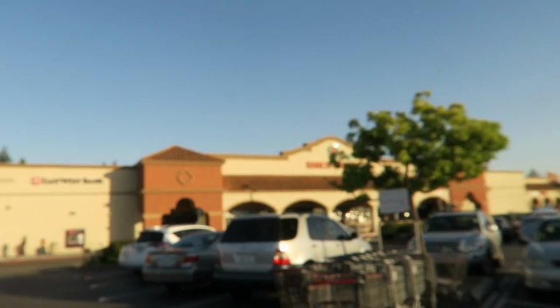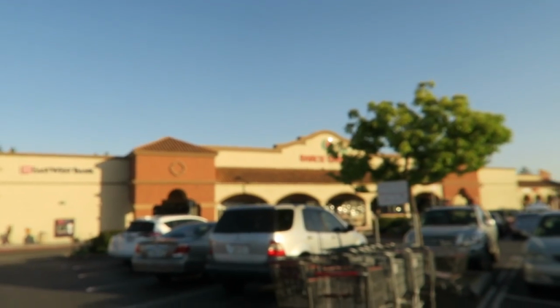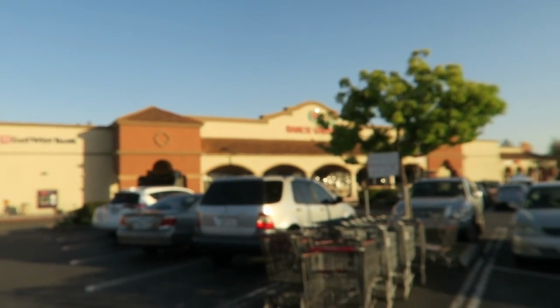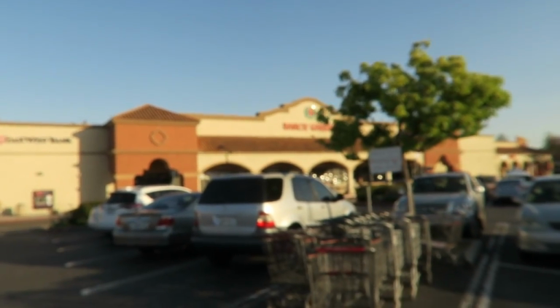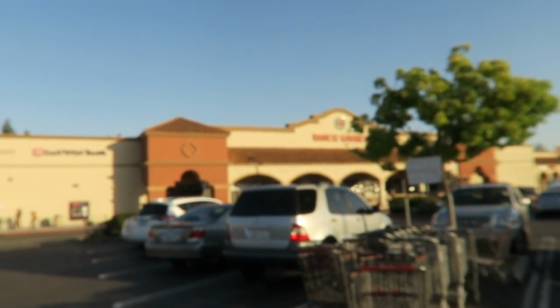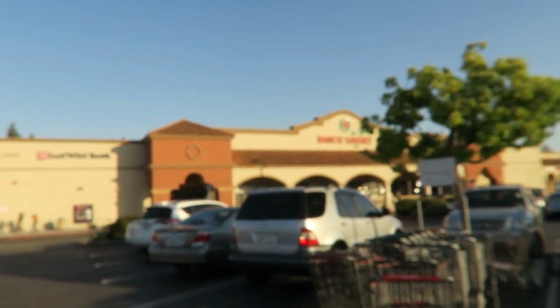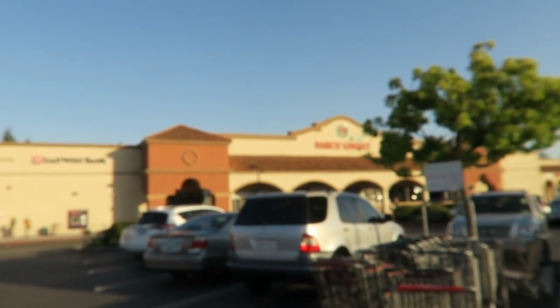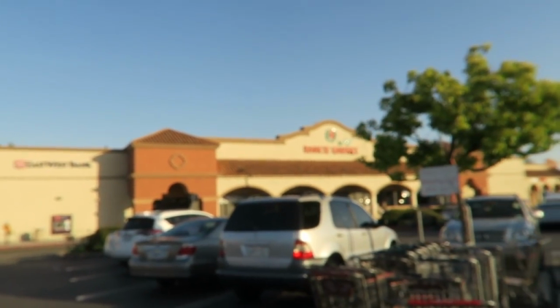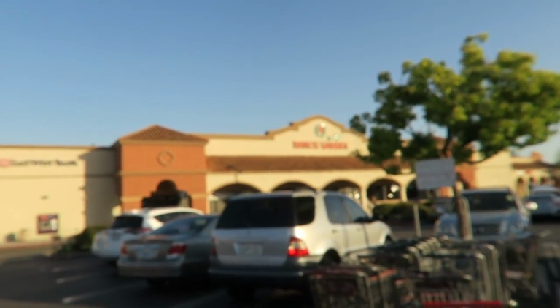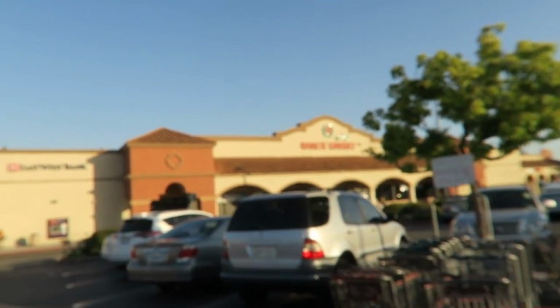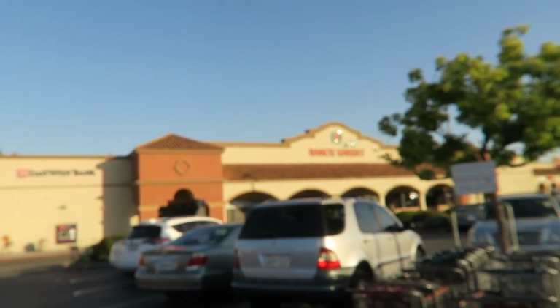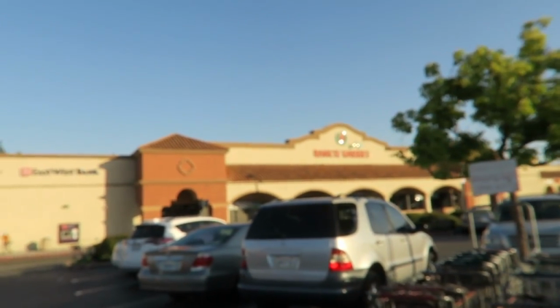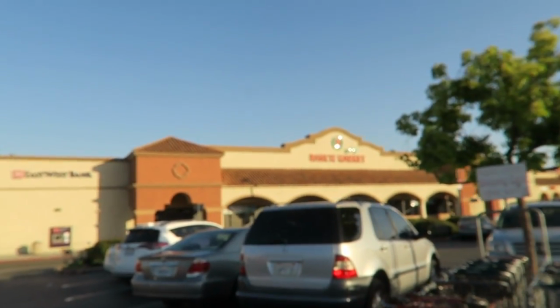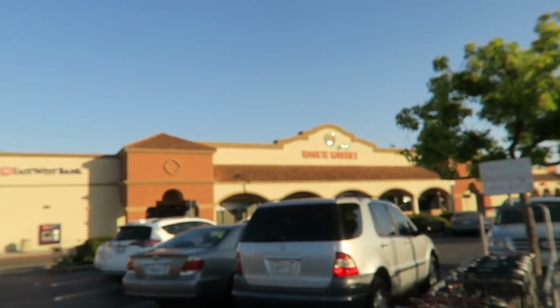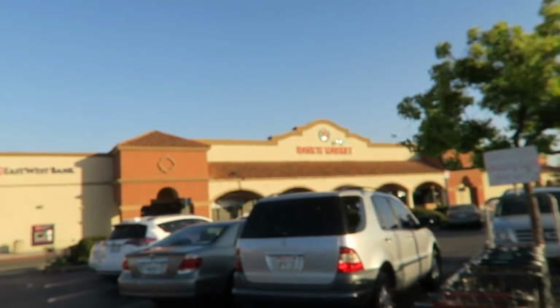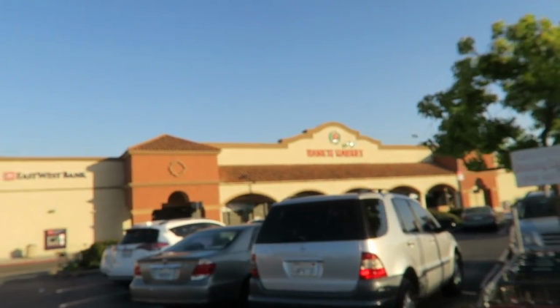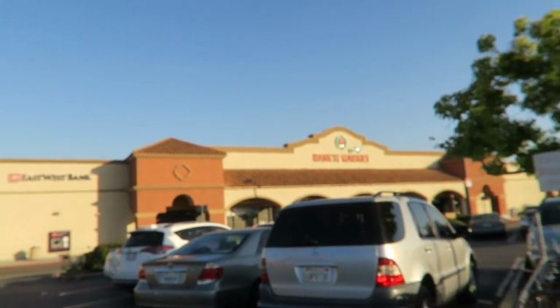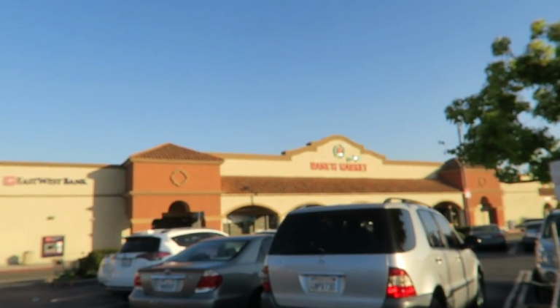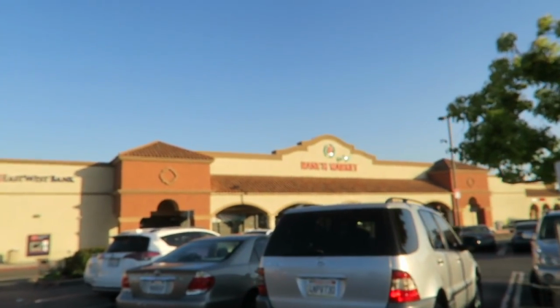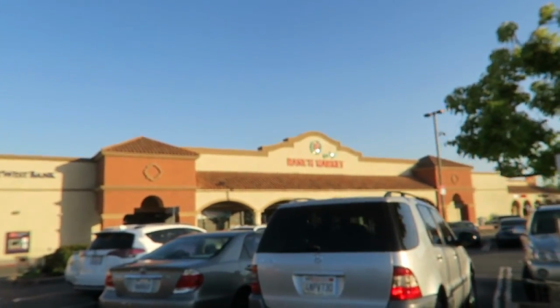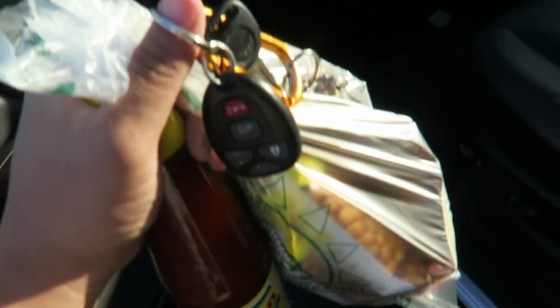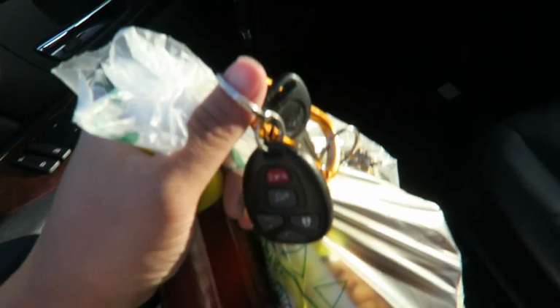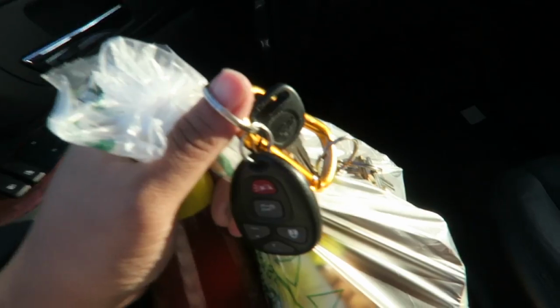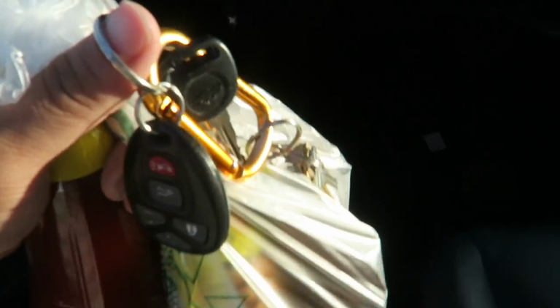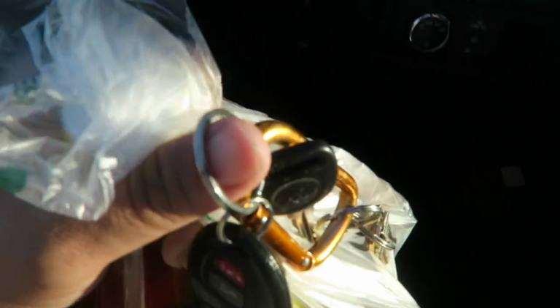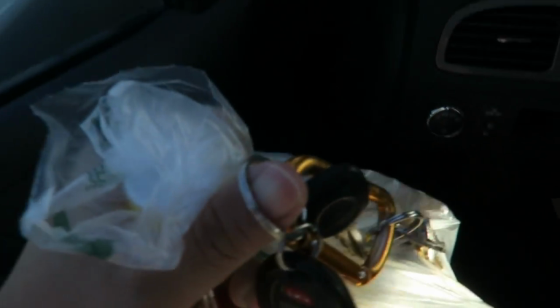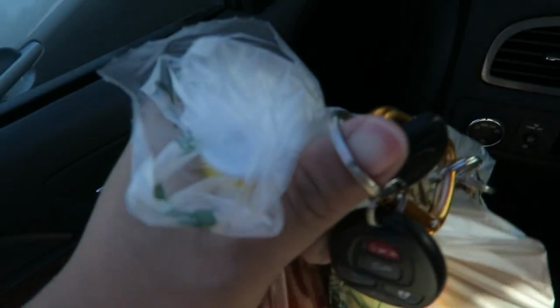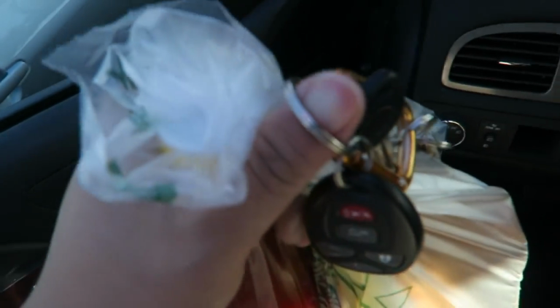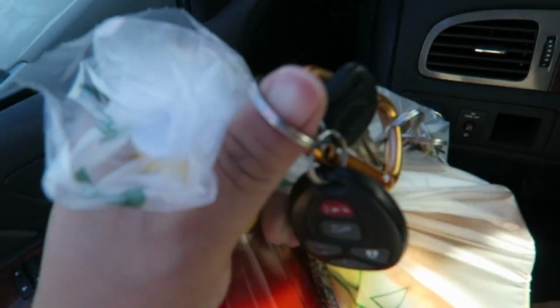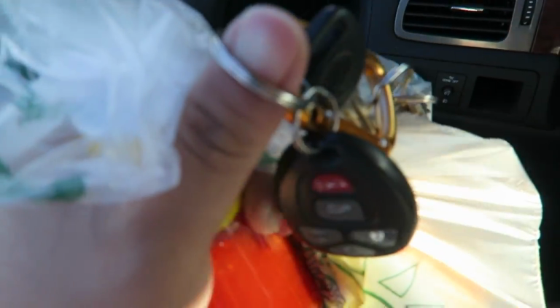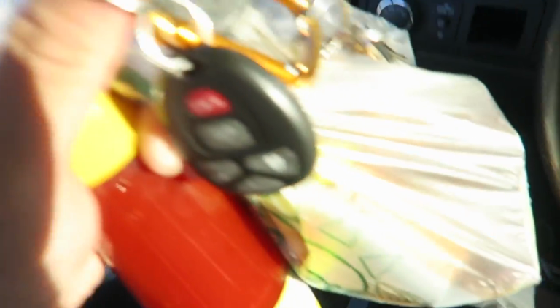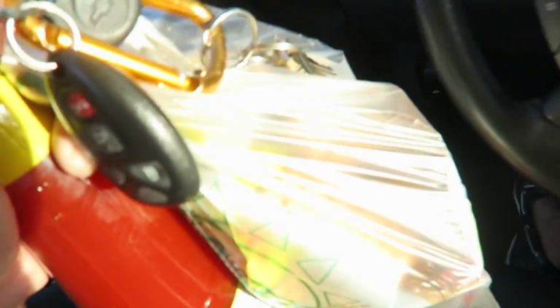99 Ranch Market, it's so glorious and it looks really blurry. I'm sorry. Guys, I got my stuff. Now let's go back to the house.